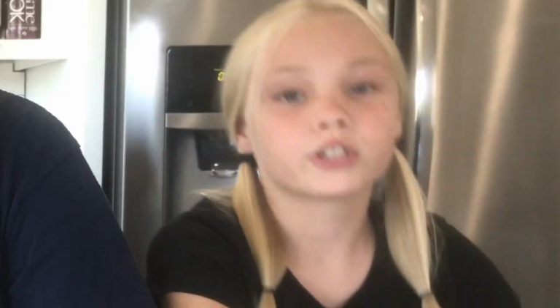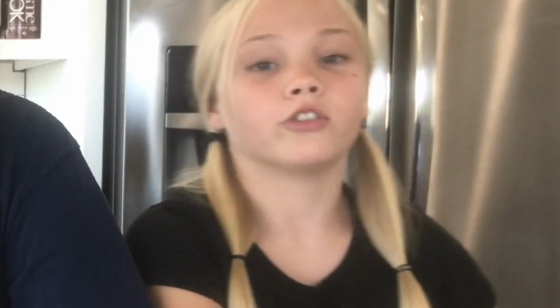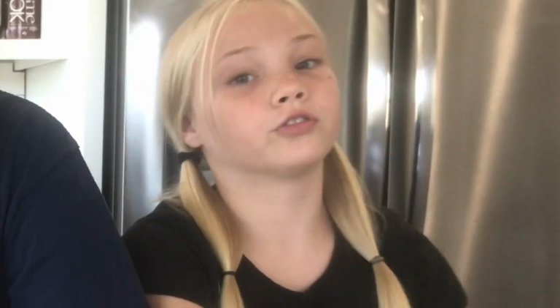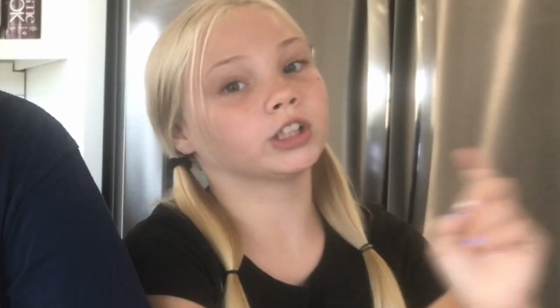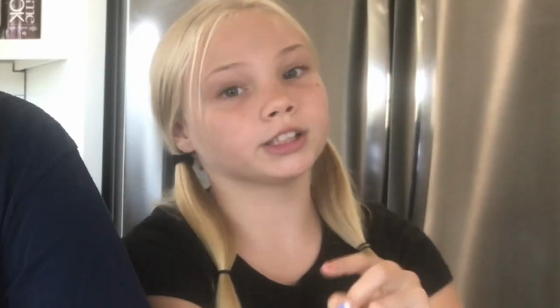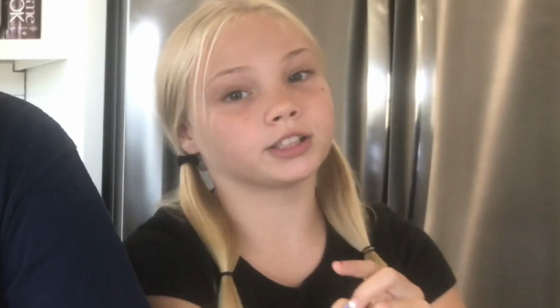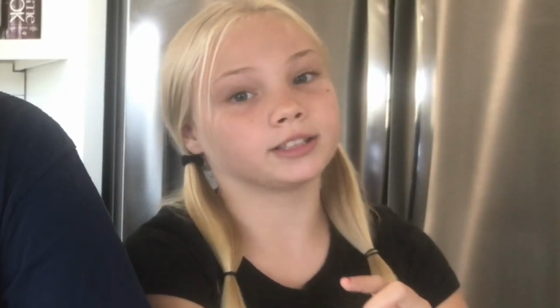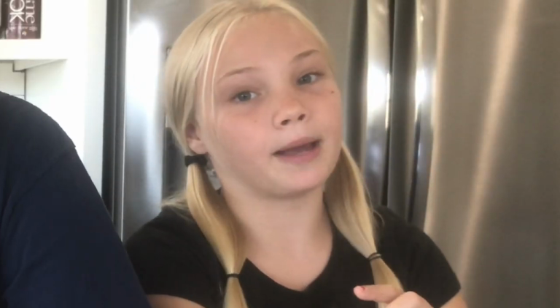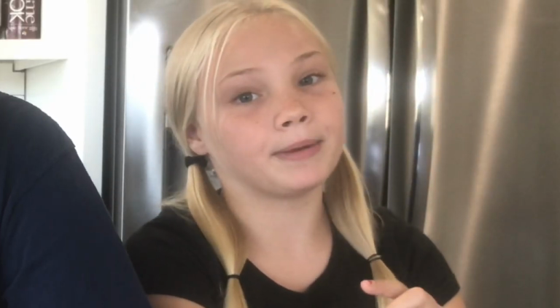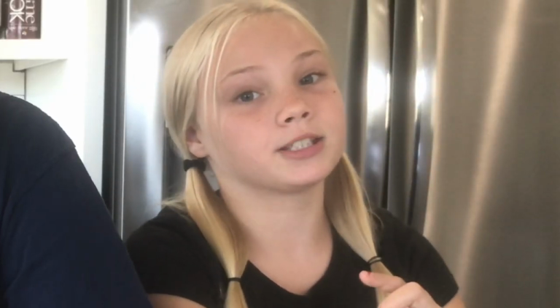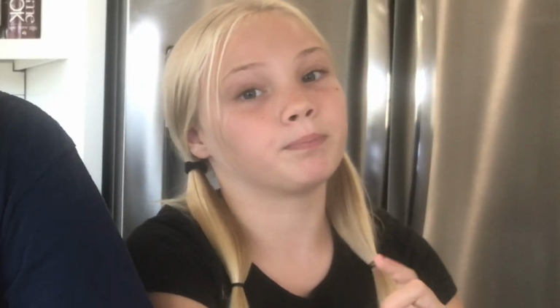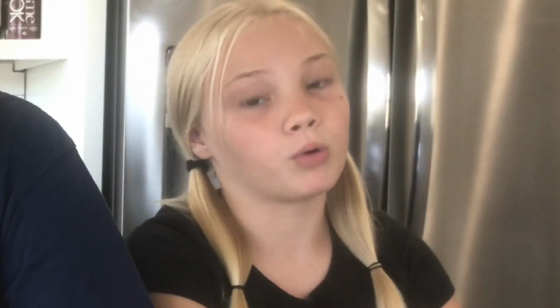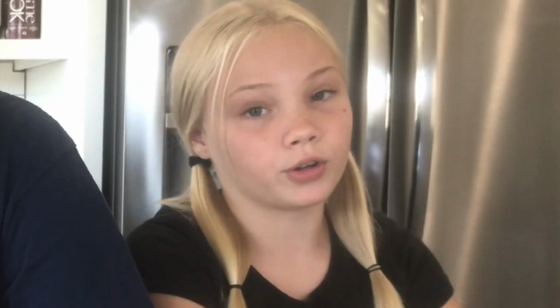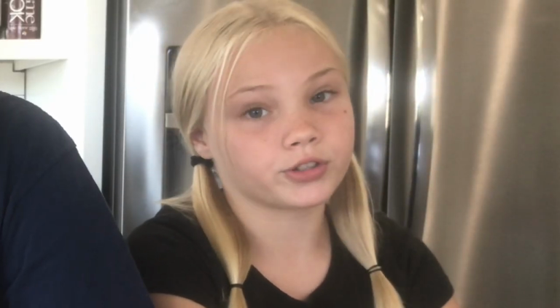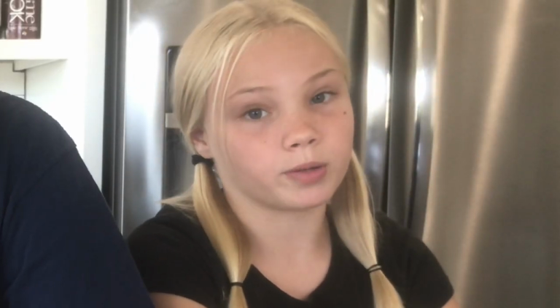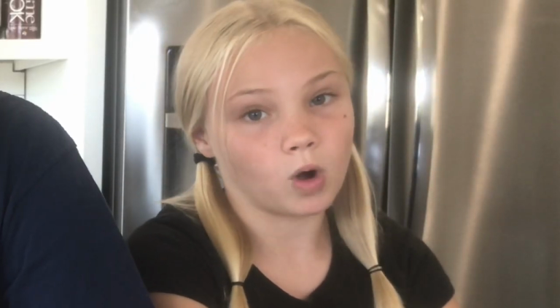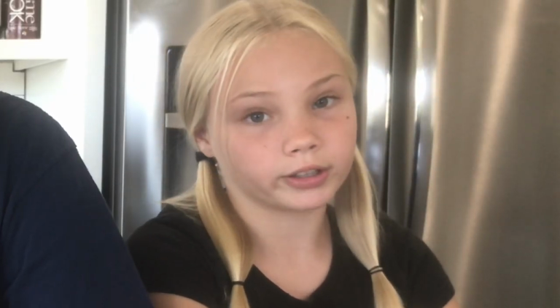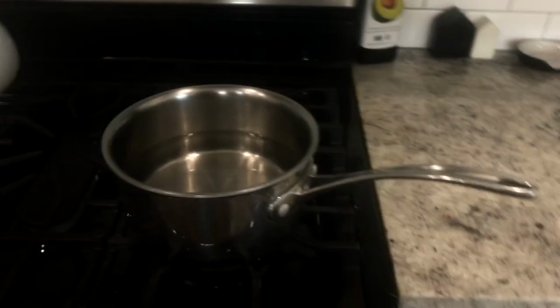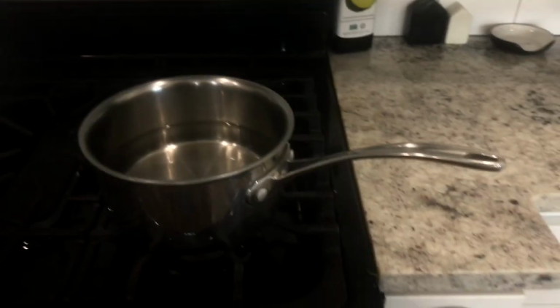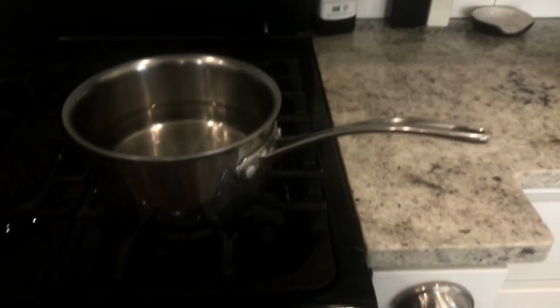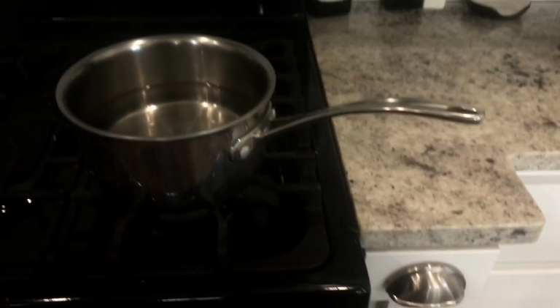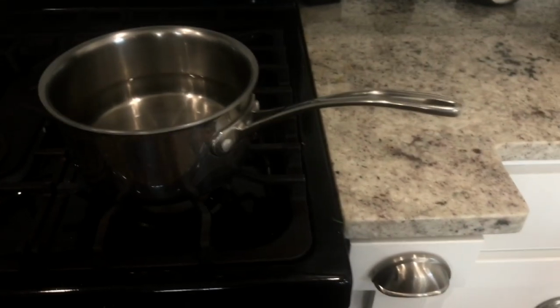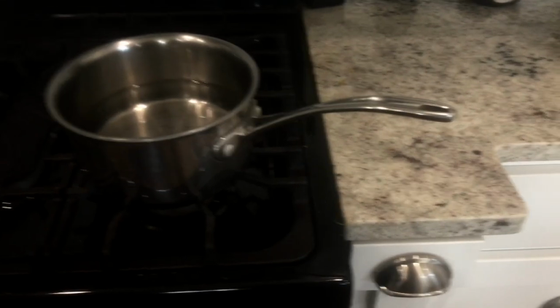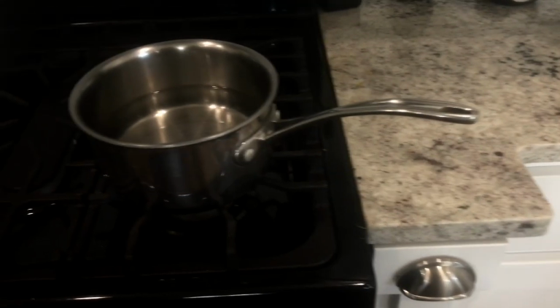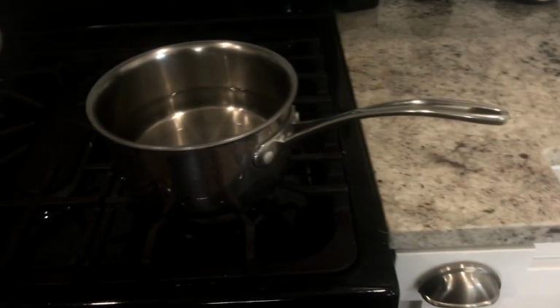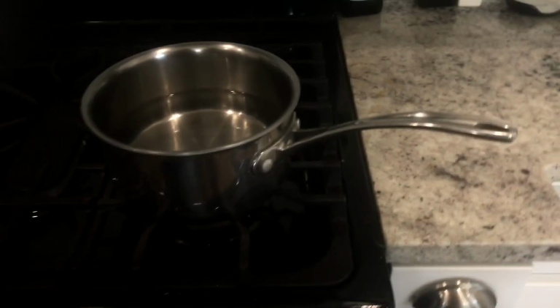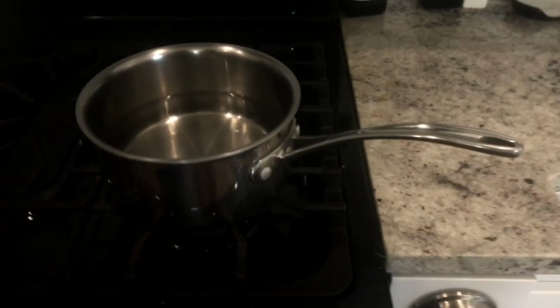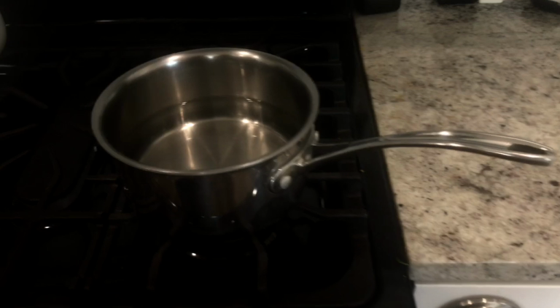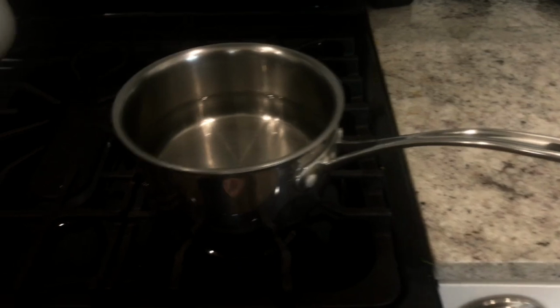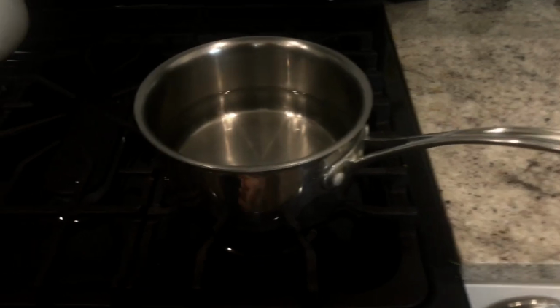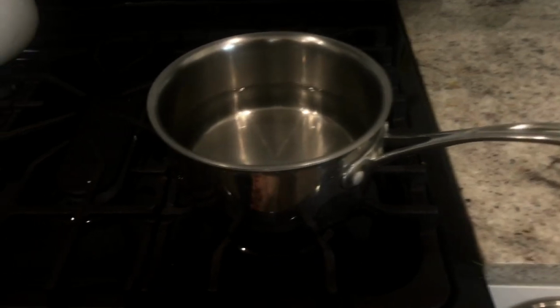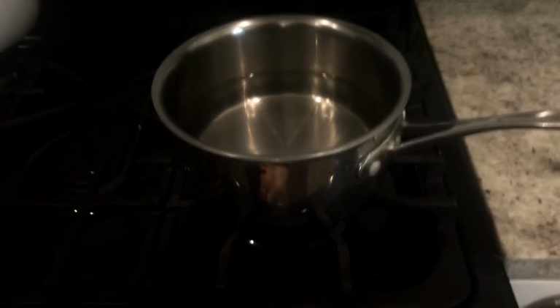So first step is to boil some water. My mom is going to help us with the stove to be safe.